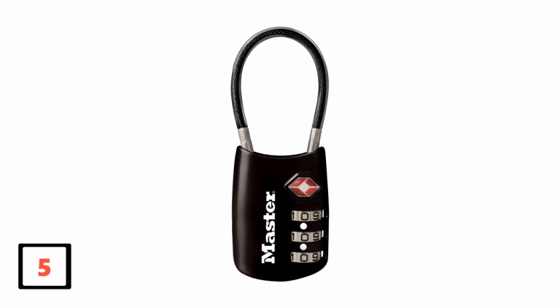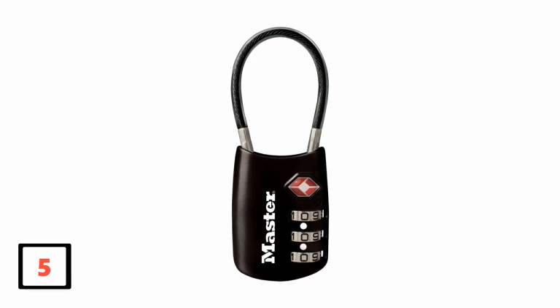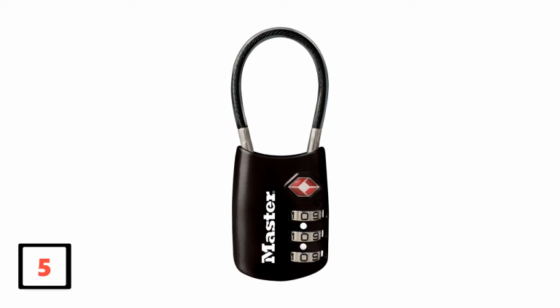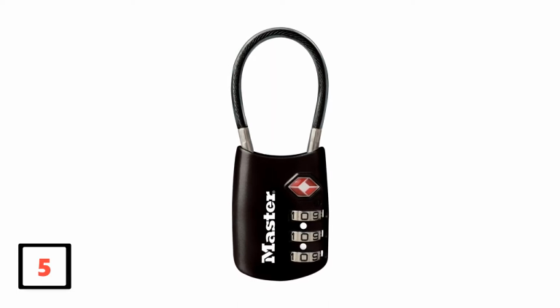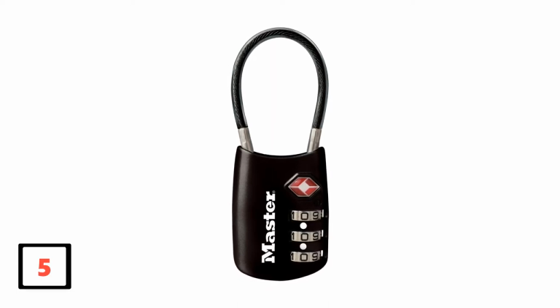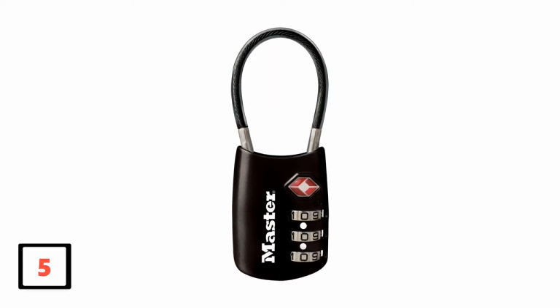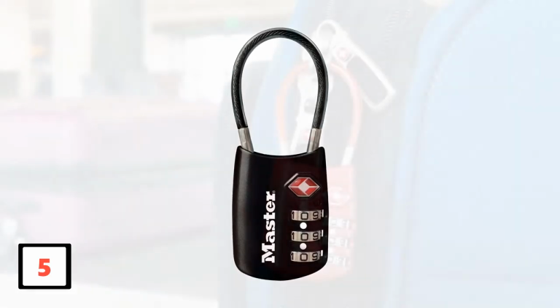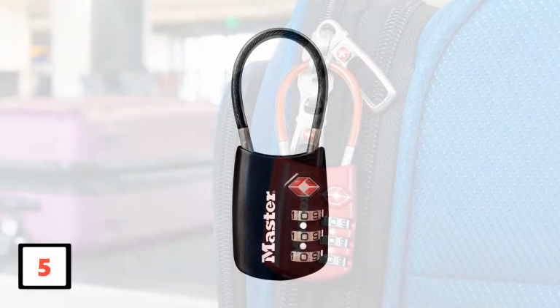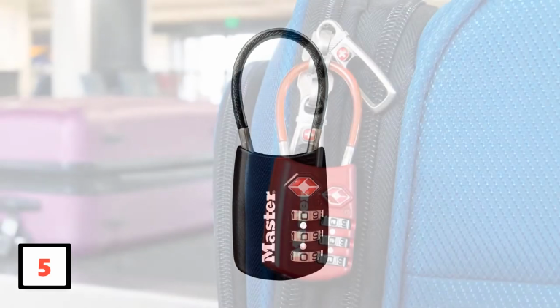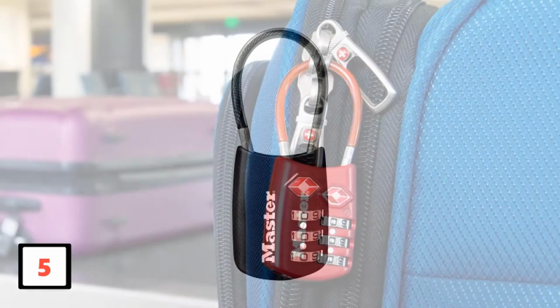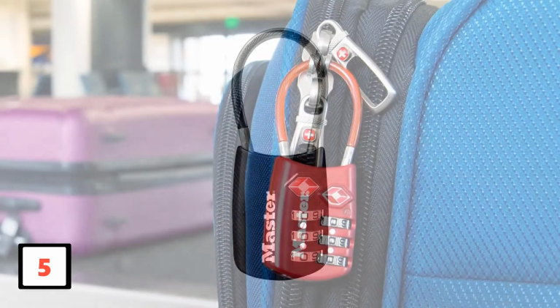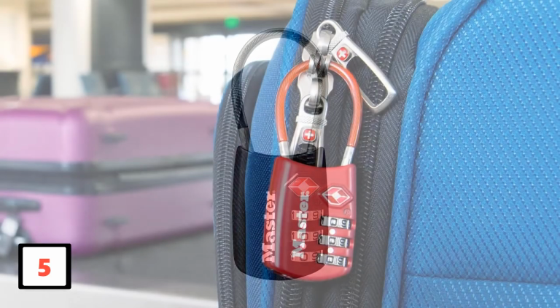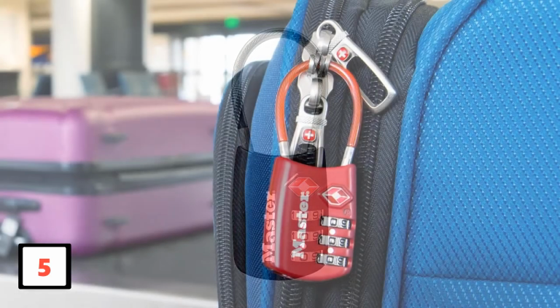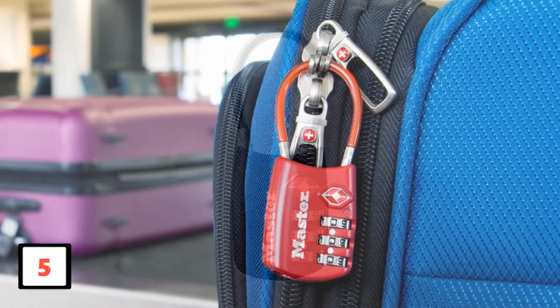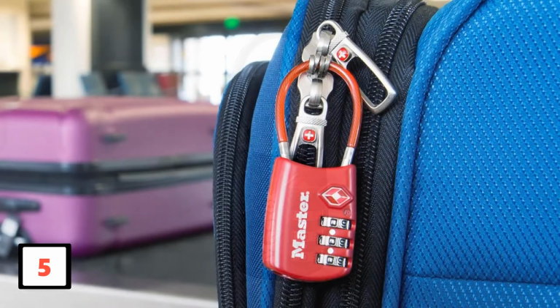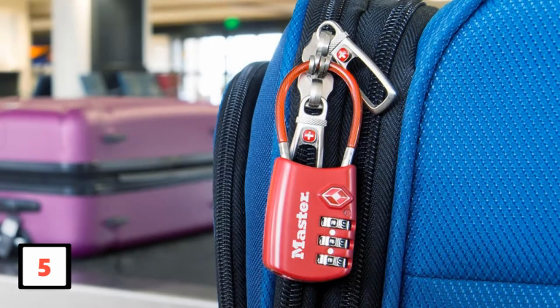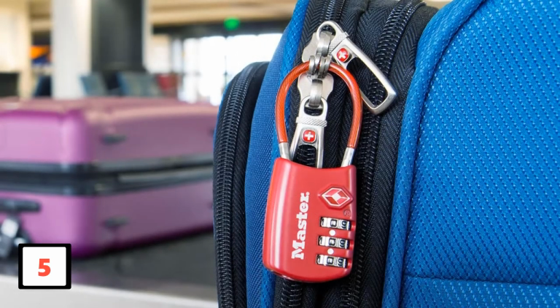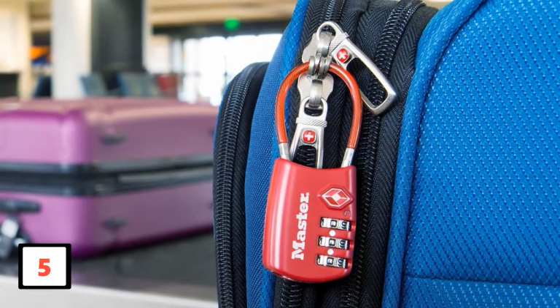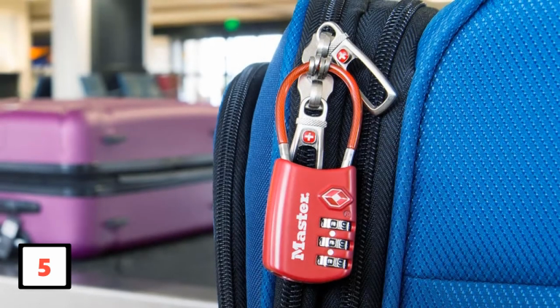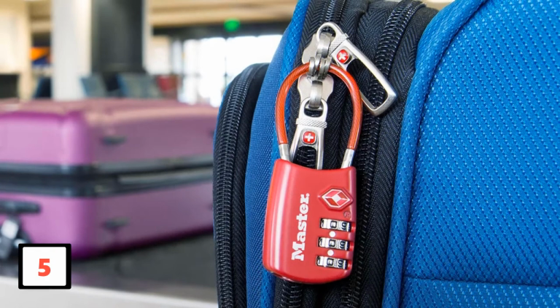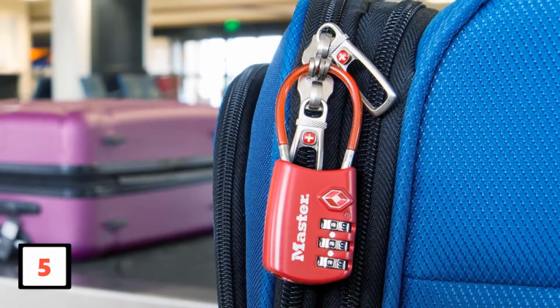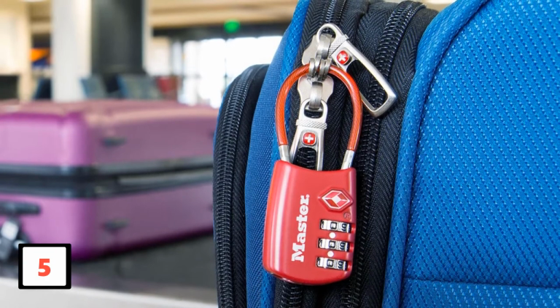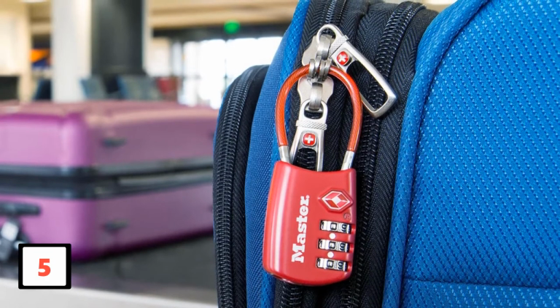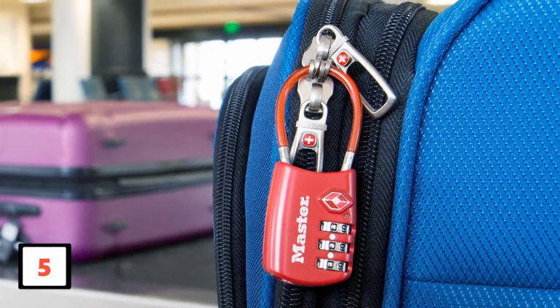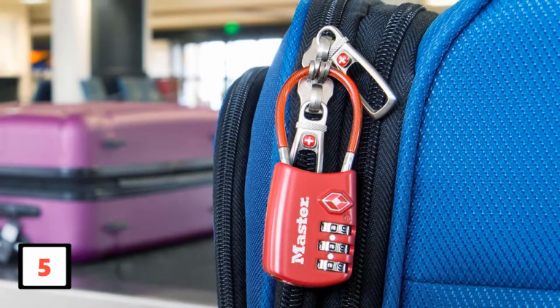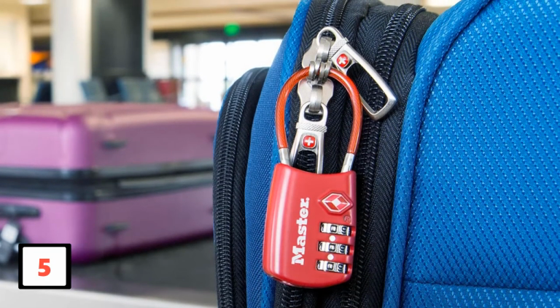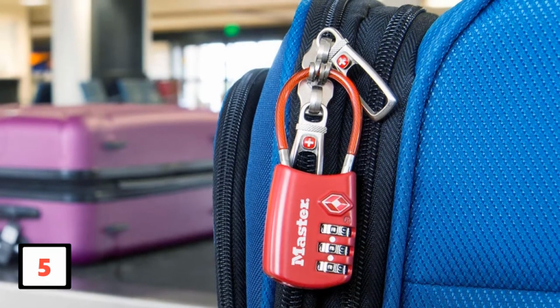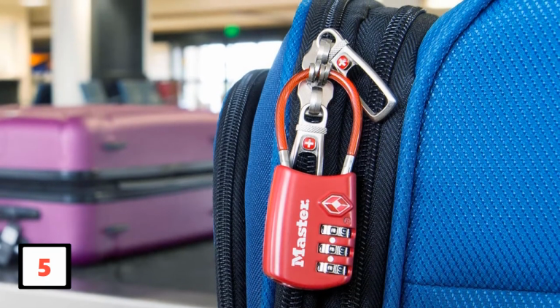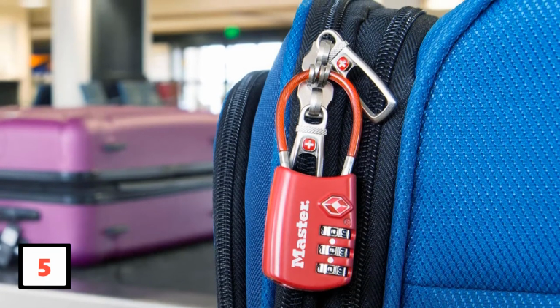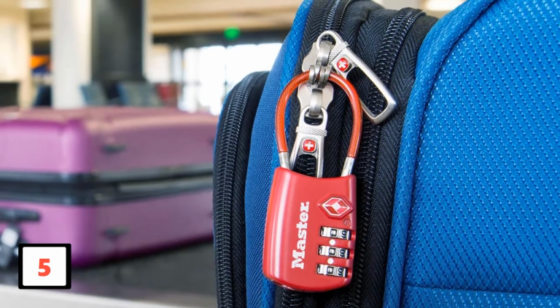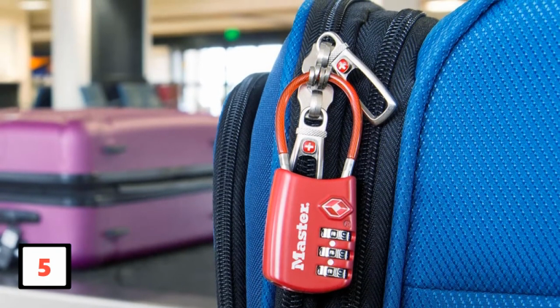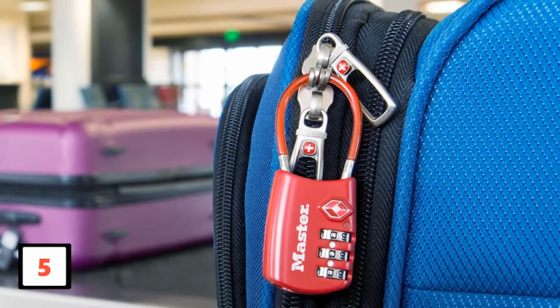Use this luggage lock to secure luggage sets, tool bags, backpacks, computer bags, small cabinets, and briefcases.